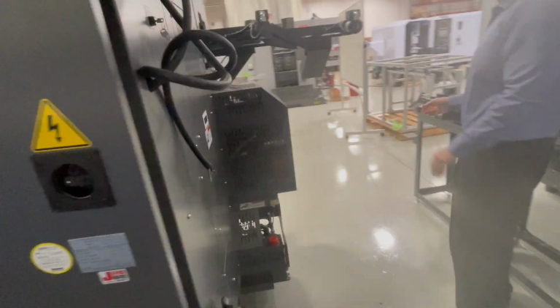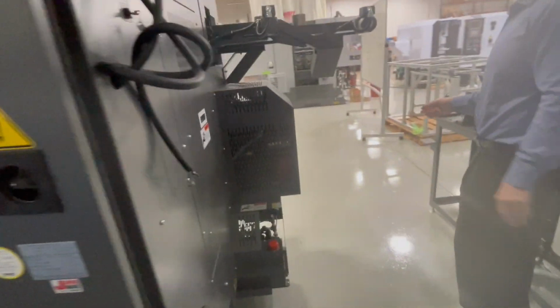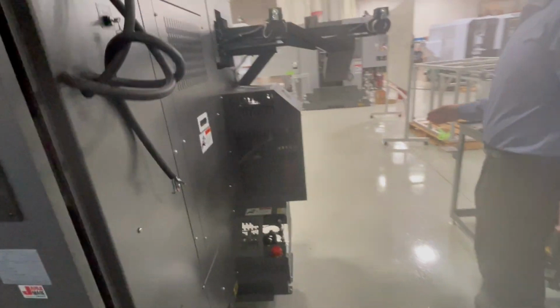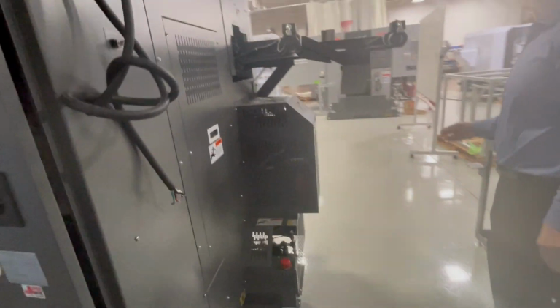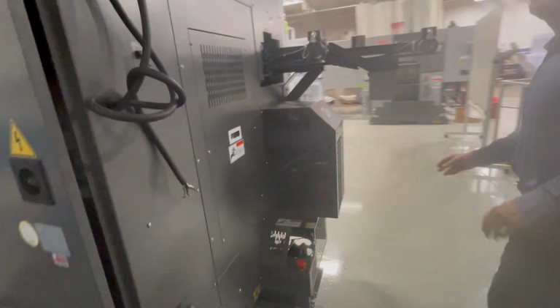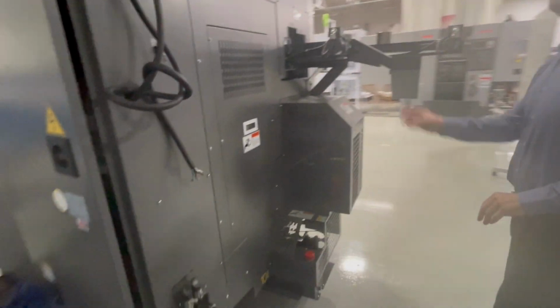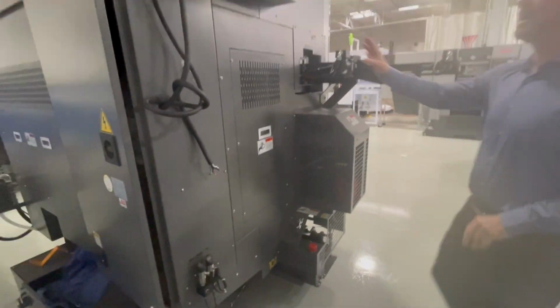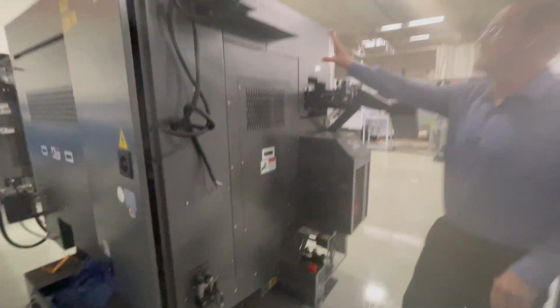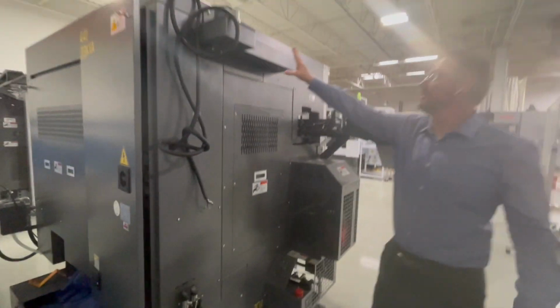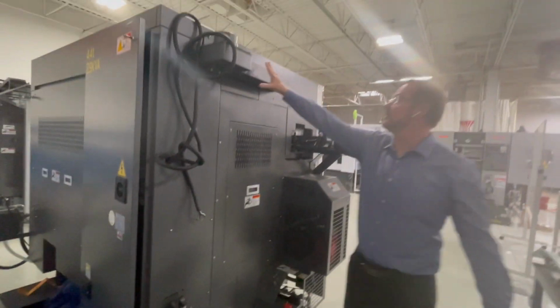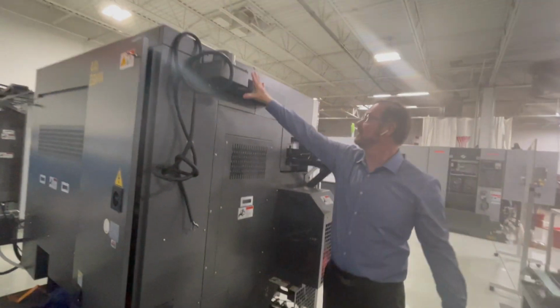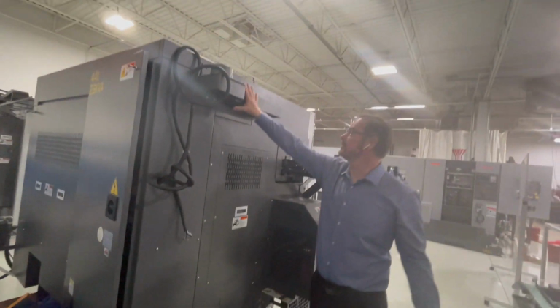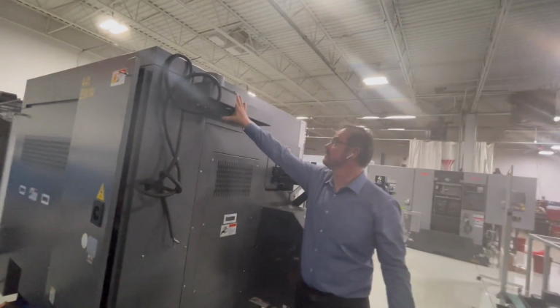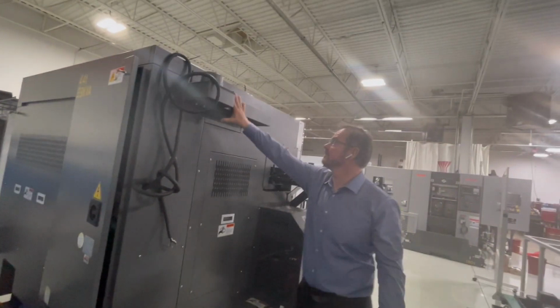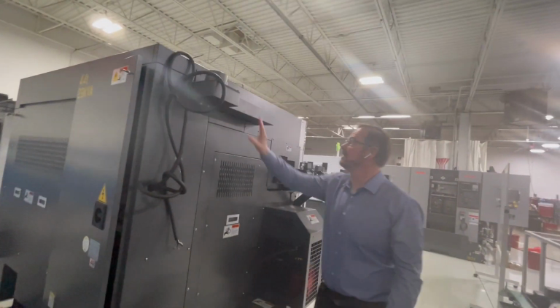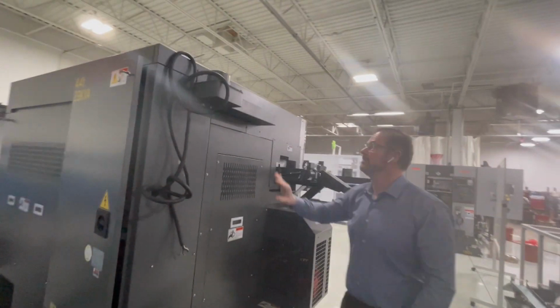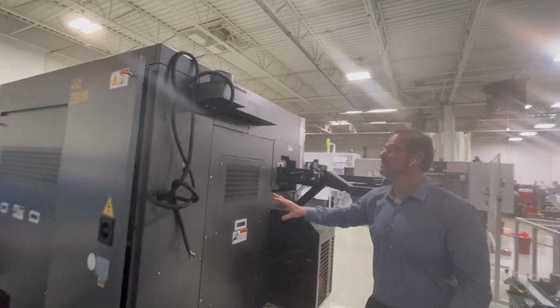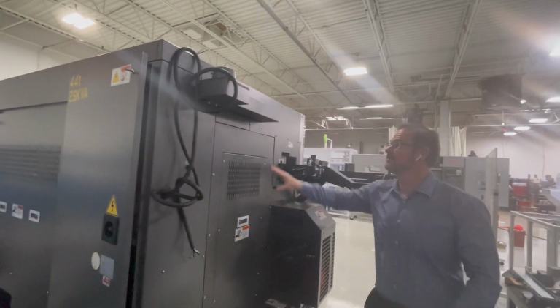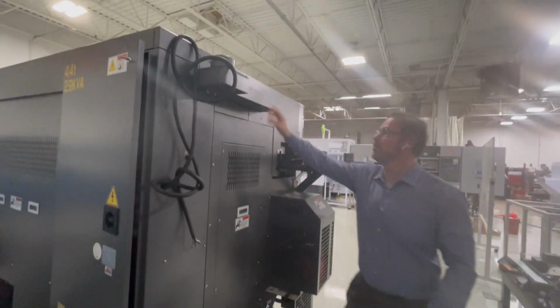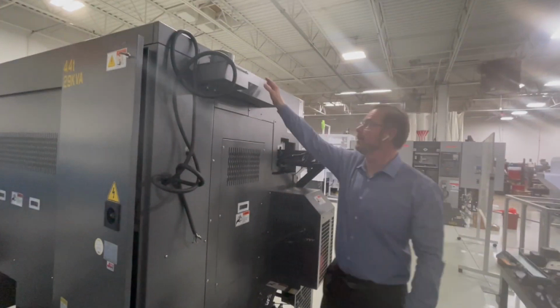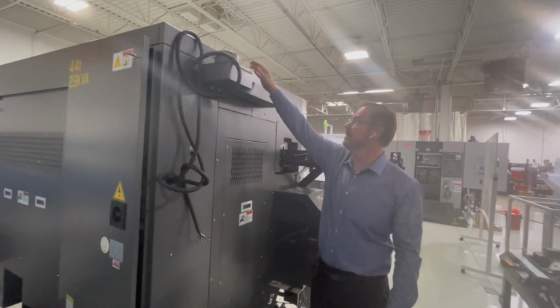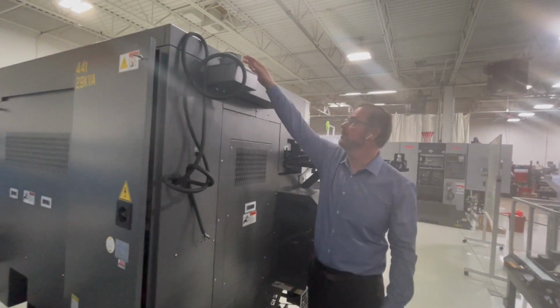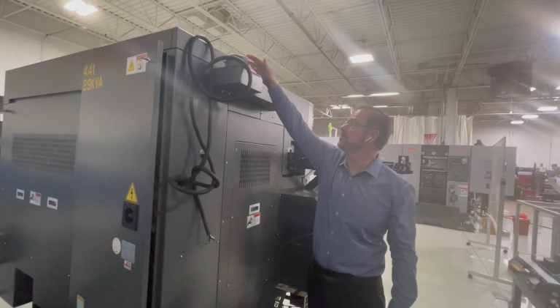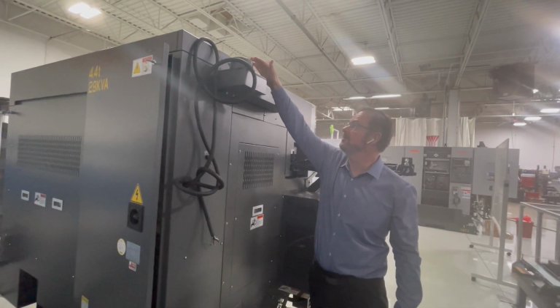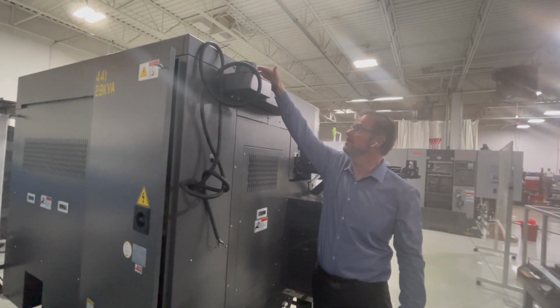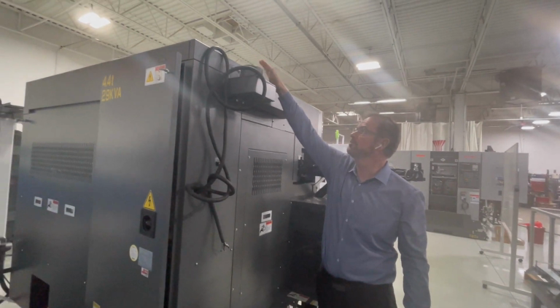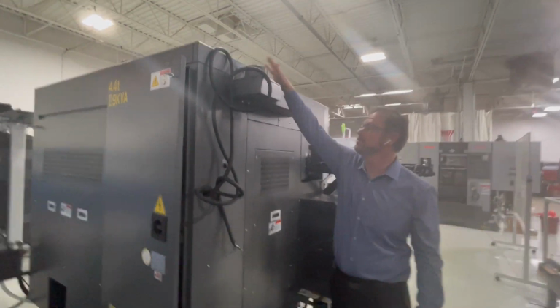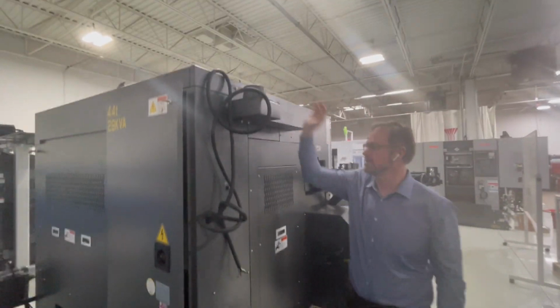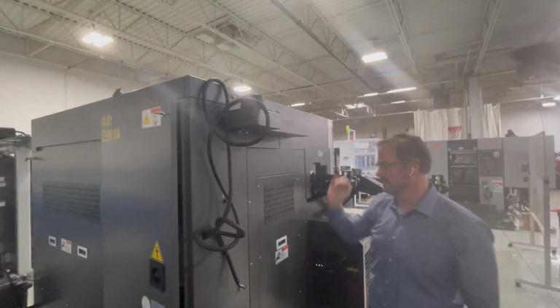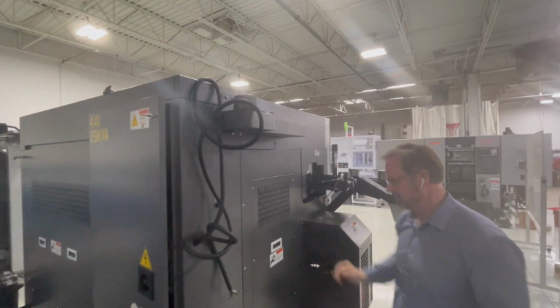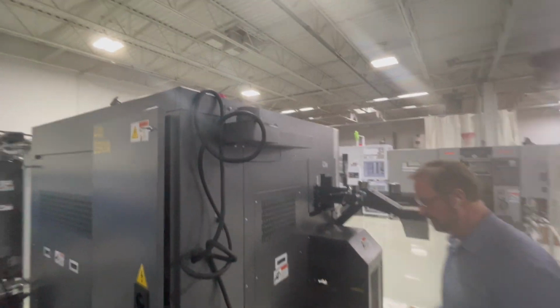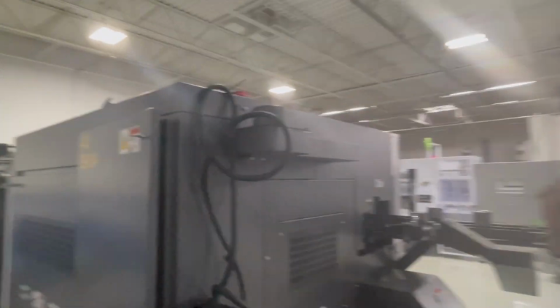And this has got the mist collector port here, so you just put your mist collector up there.